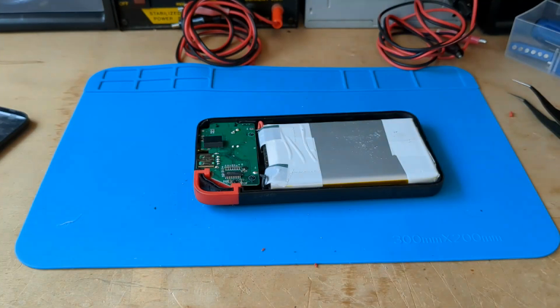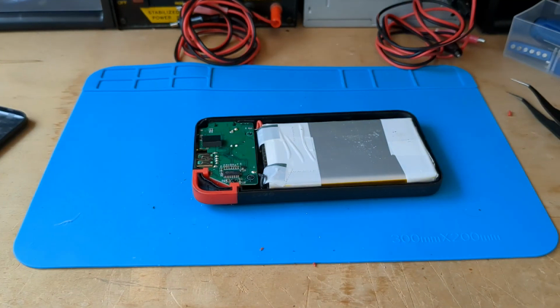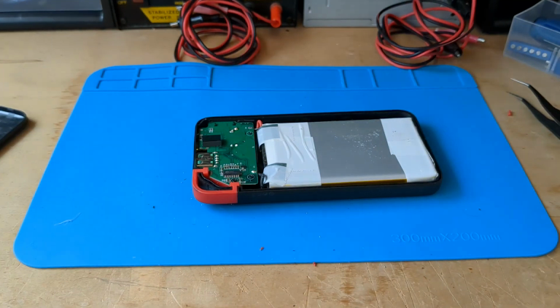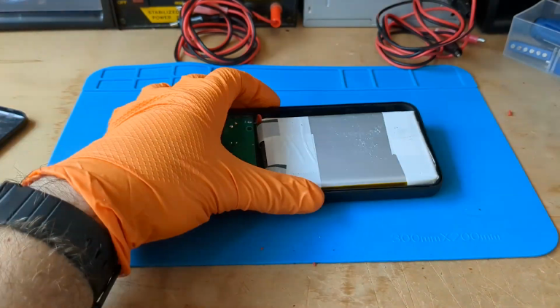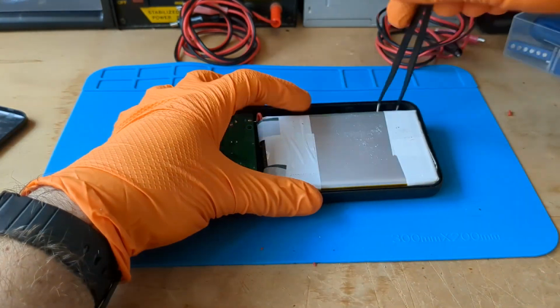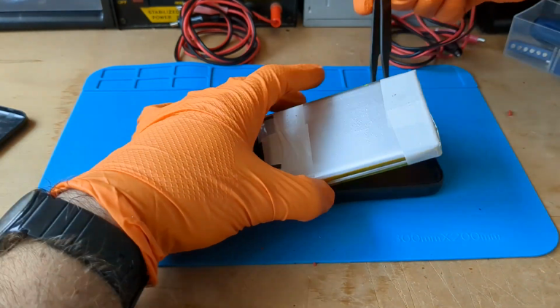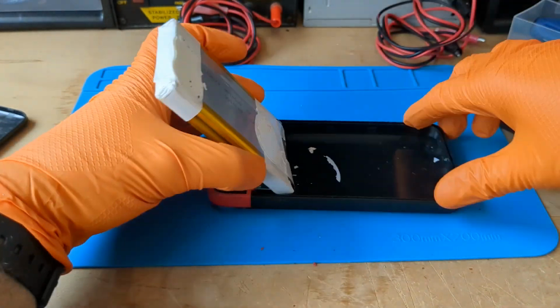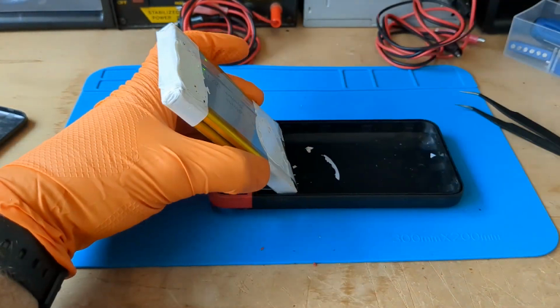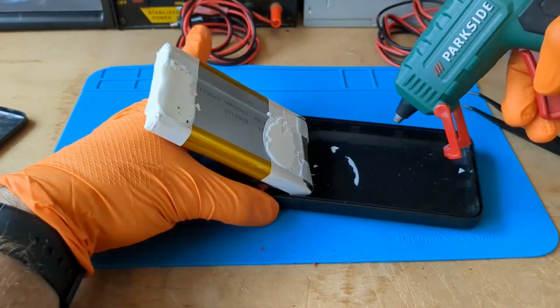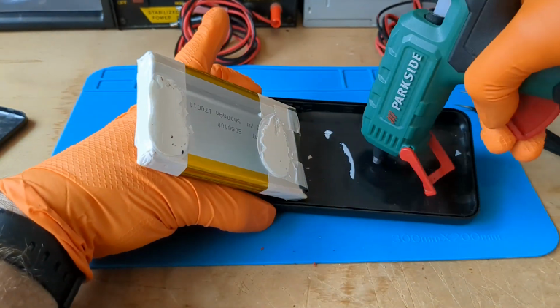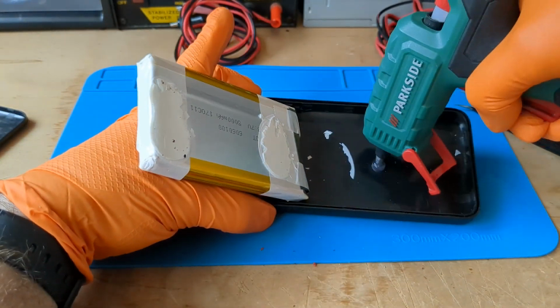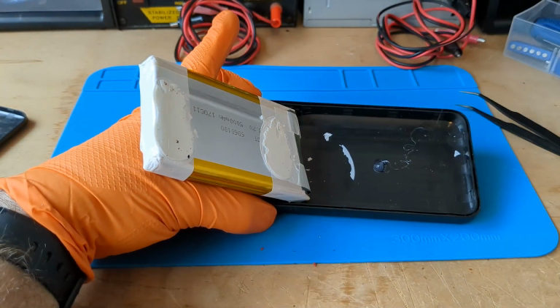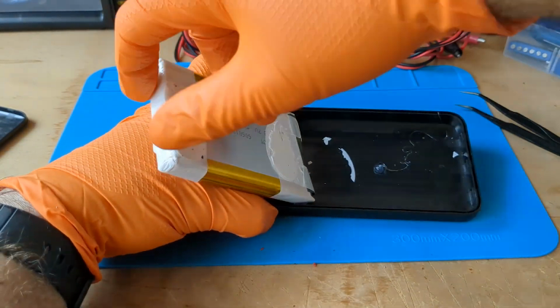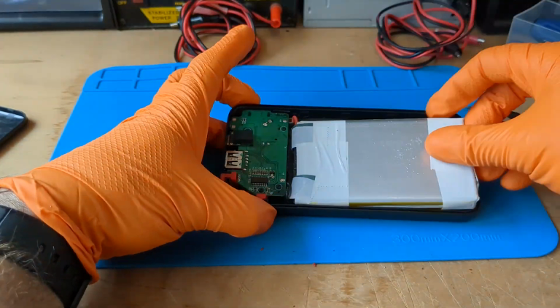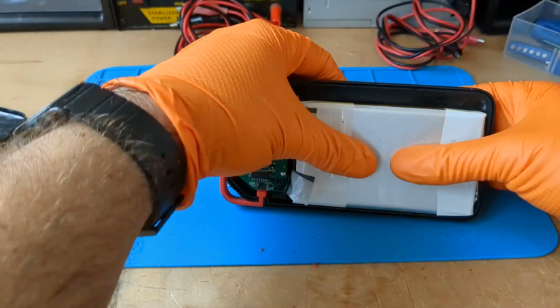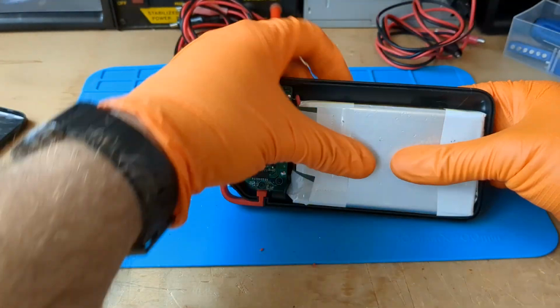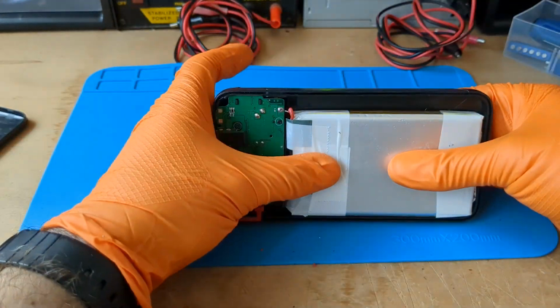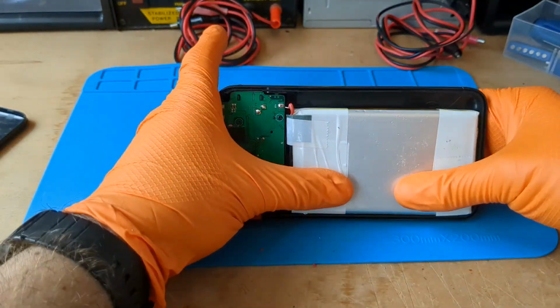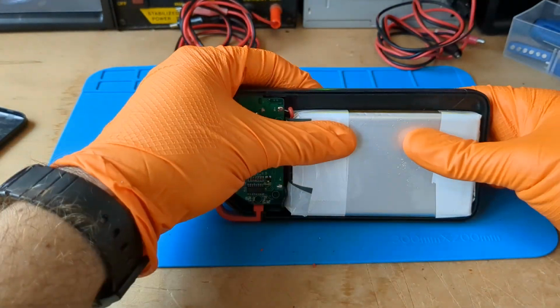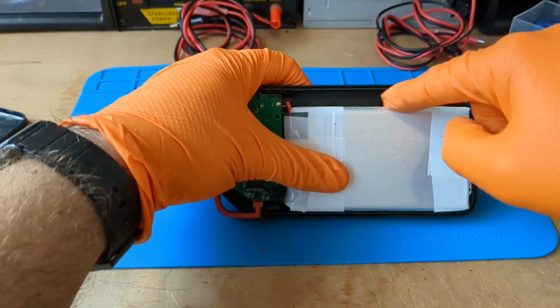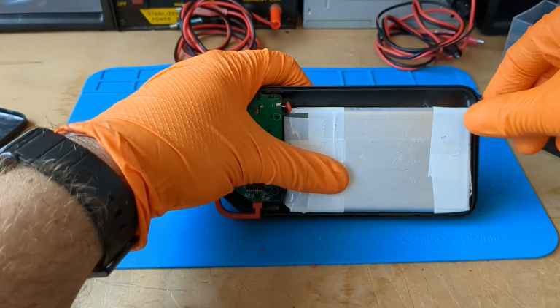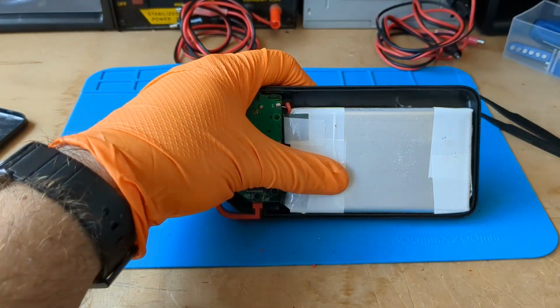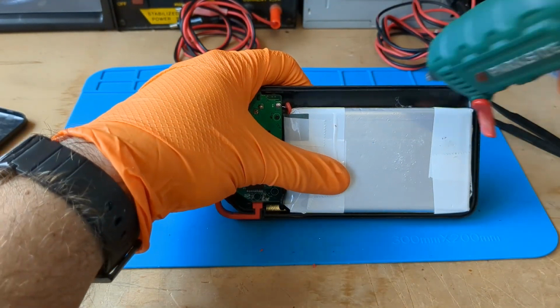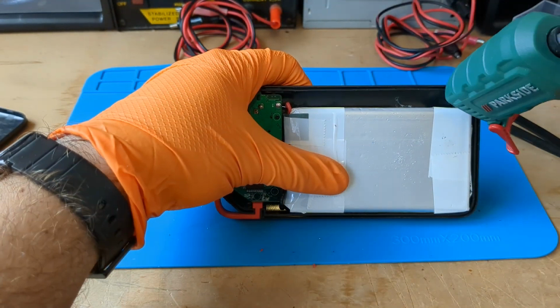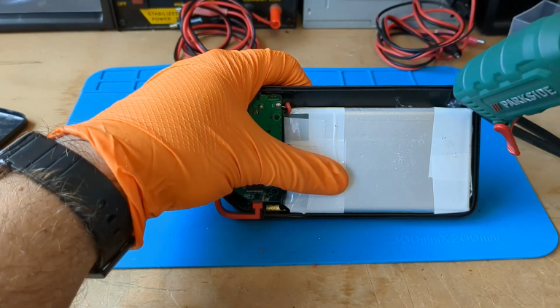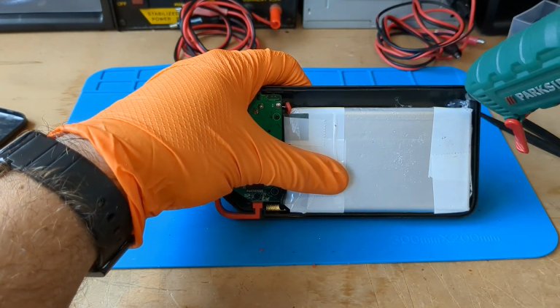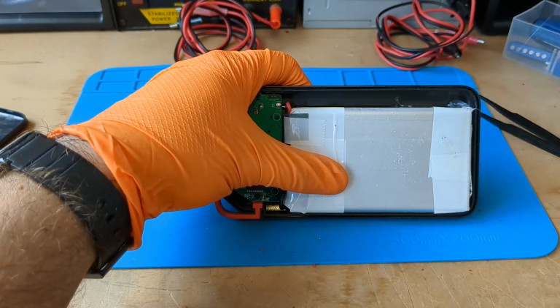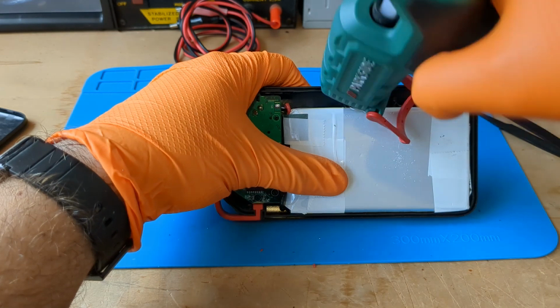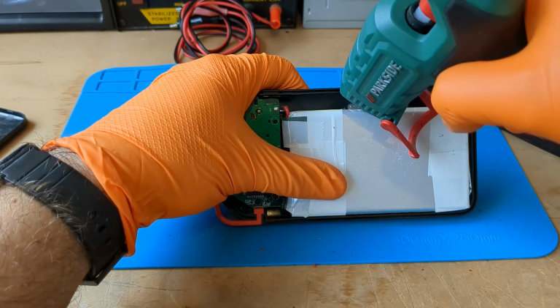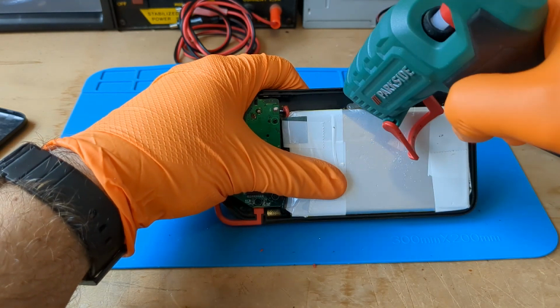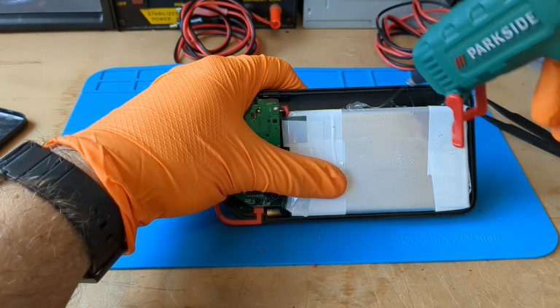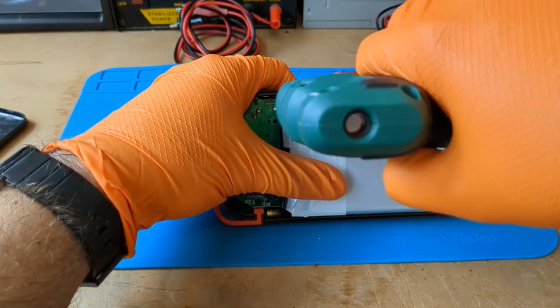Last very important step: I hot glue the battery so it won't make that noisy rattling noise anymore.